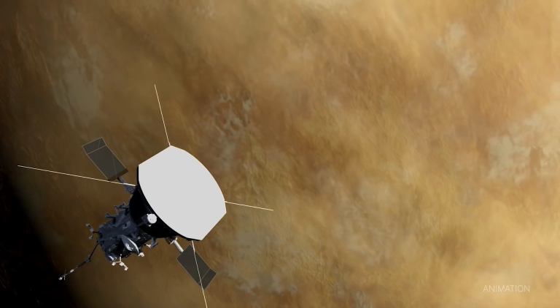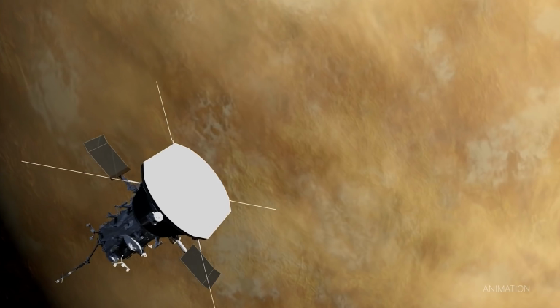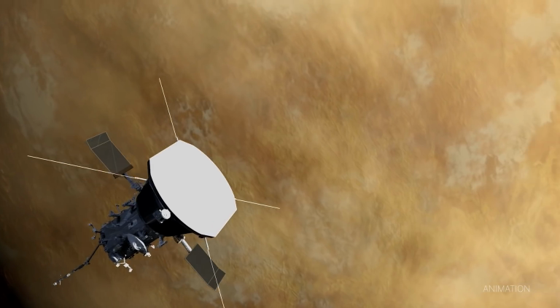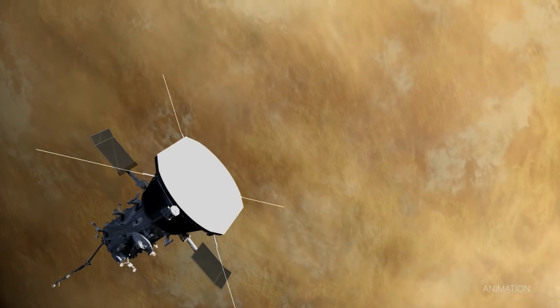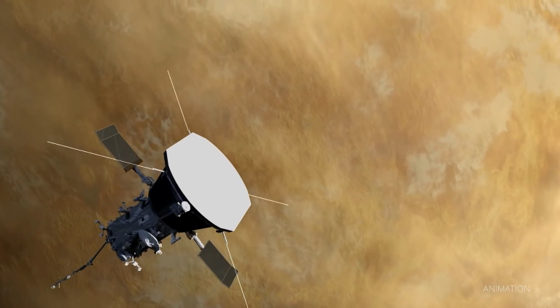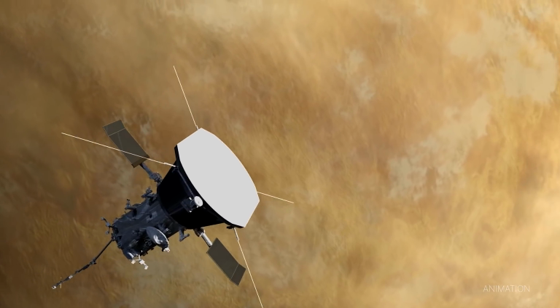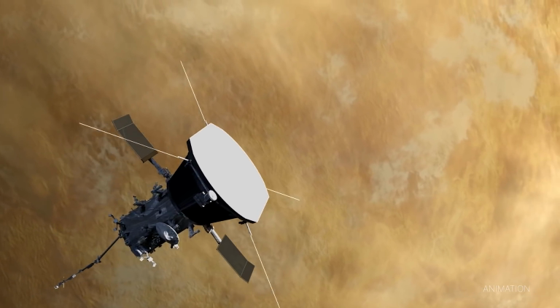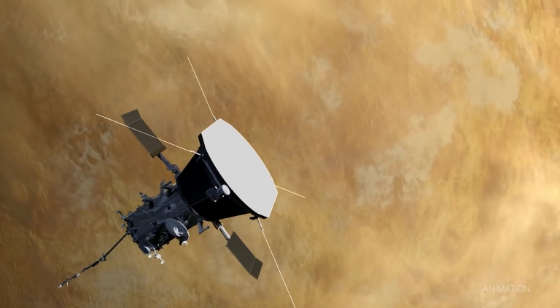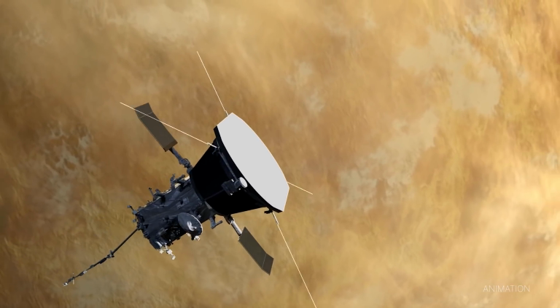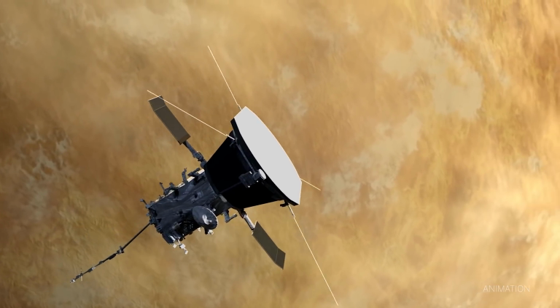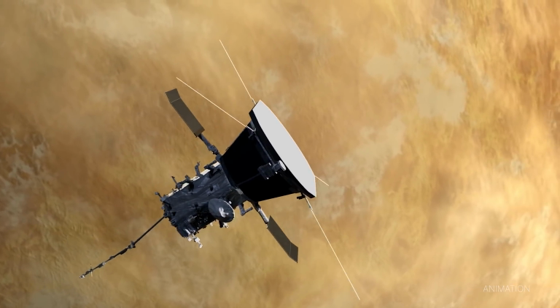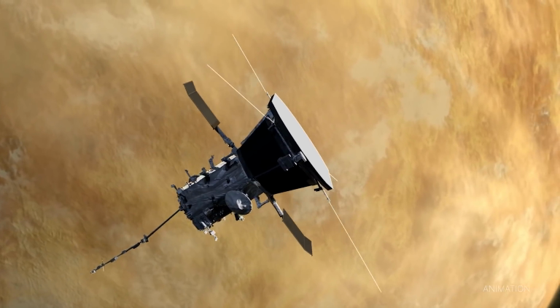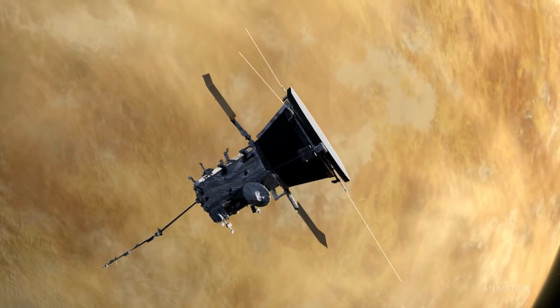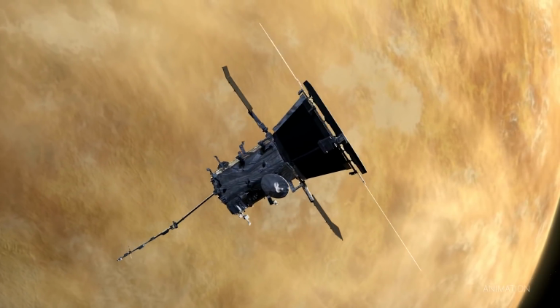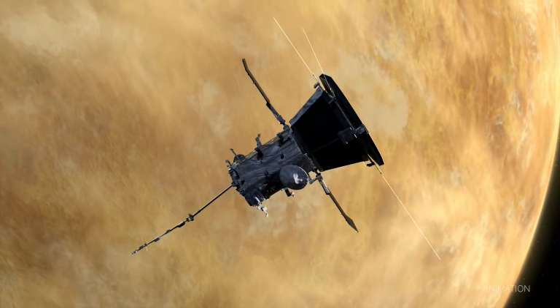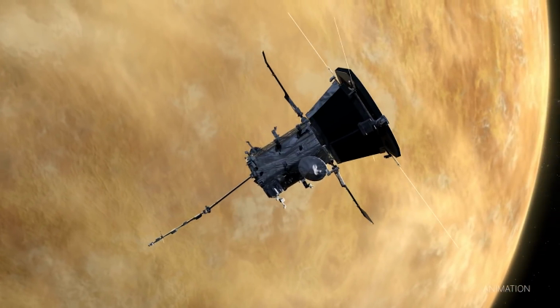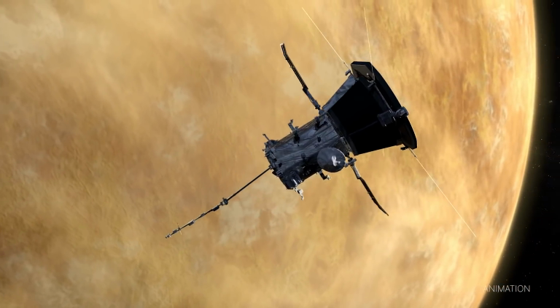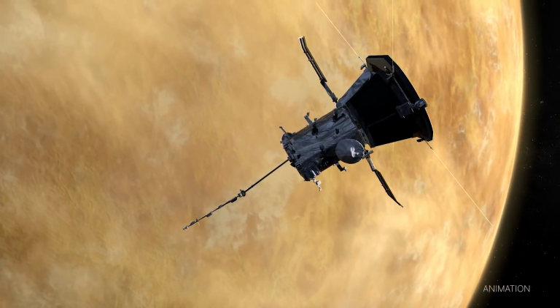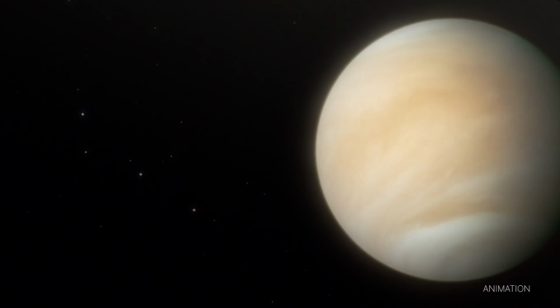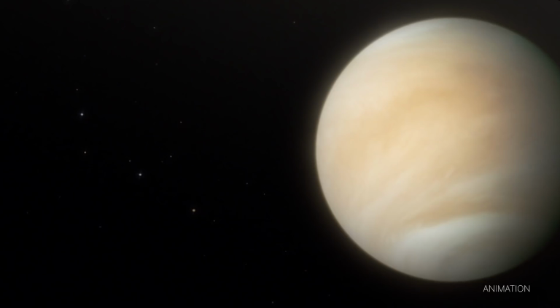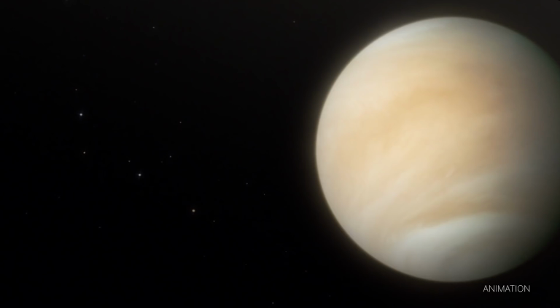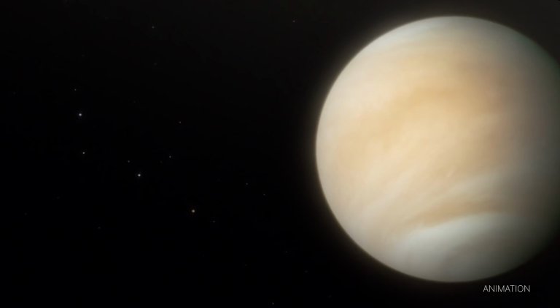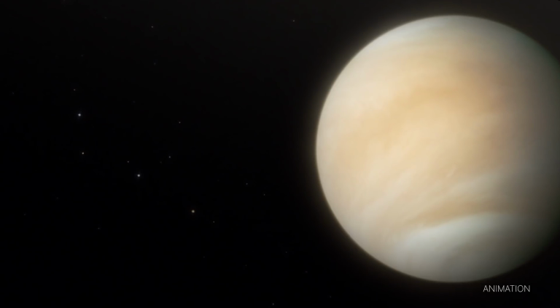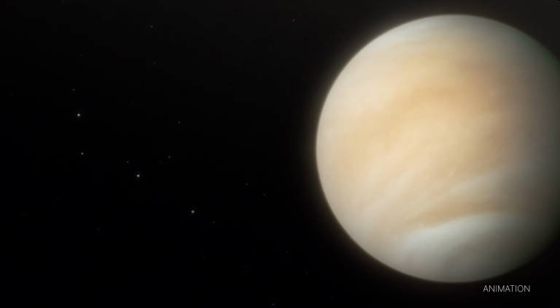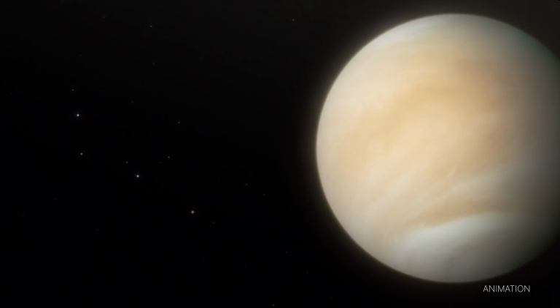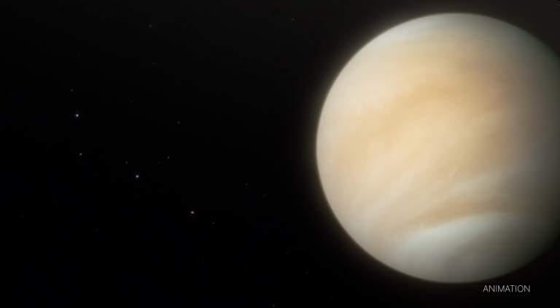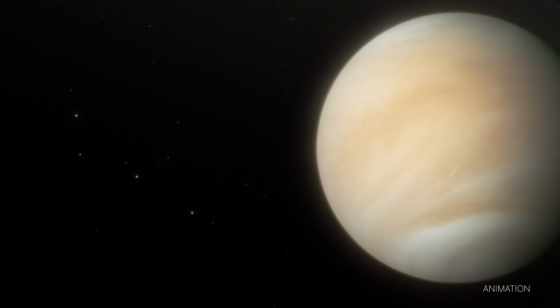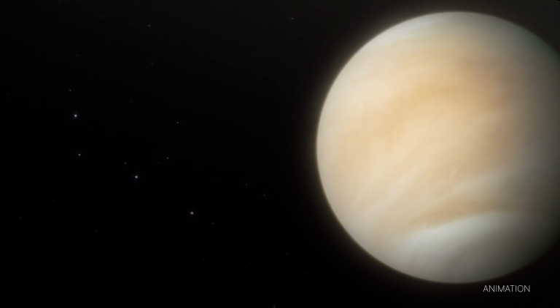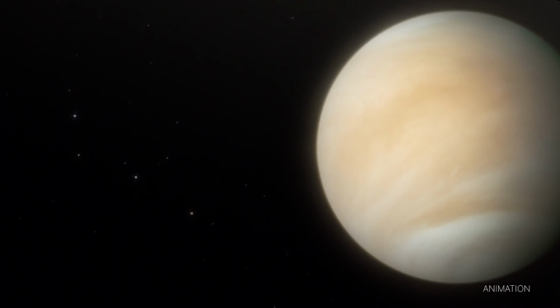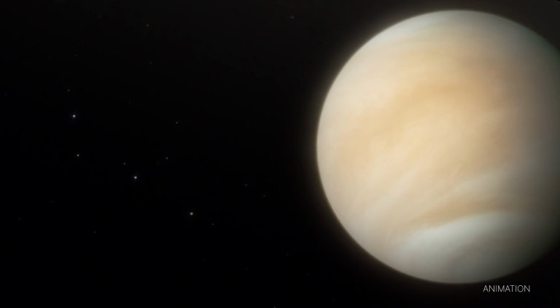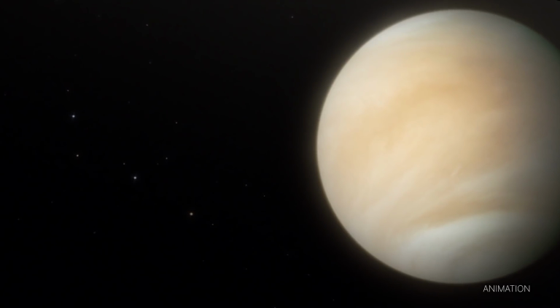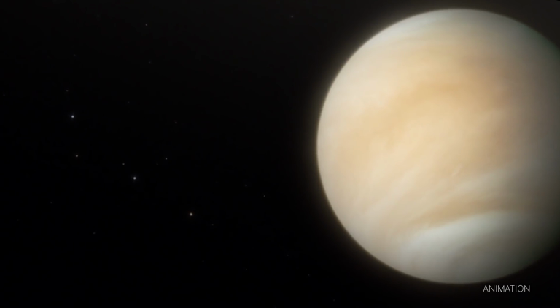These images can help us learn more about the evolution of Venus, which has been referred to as Earth's twin.